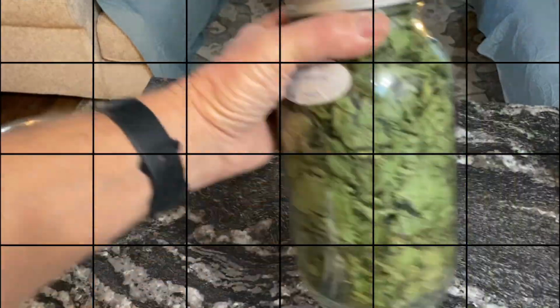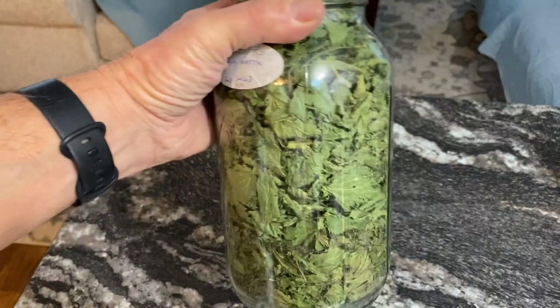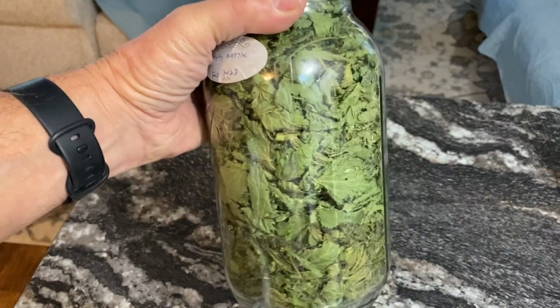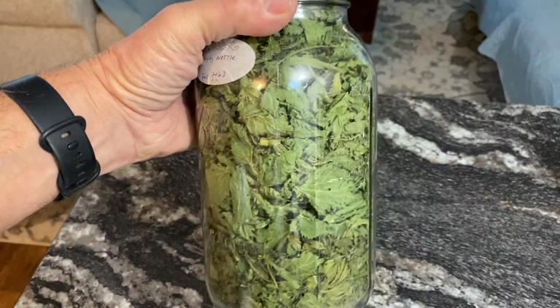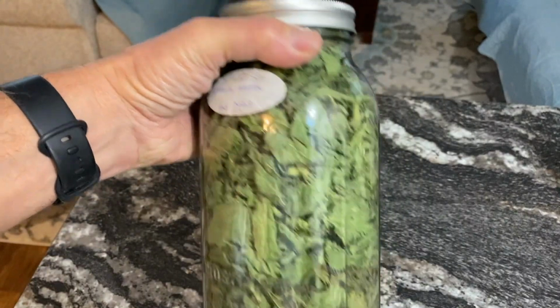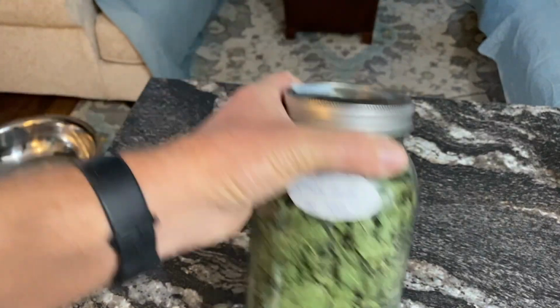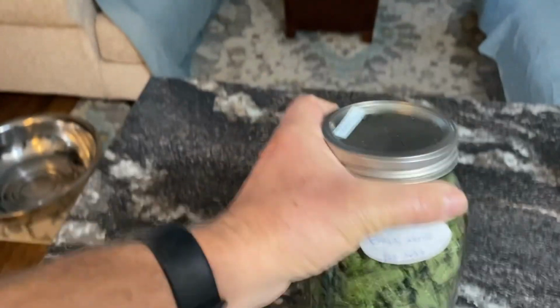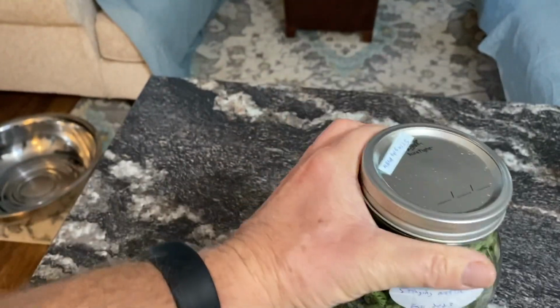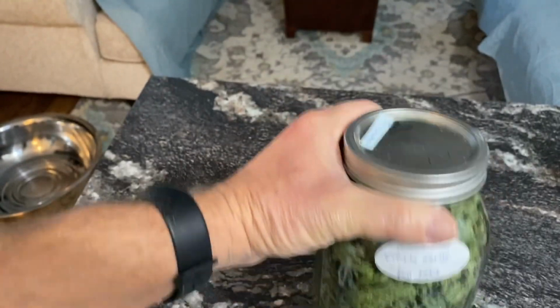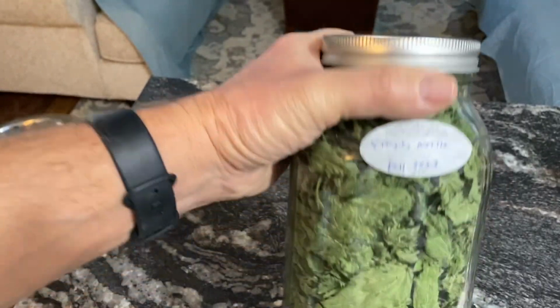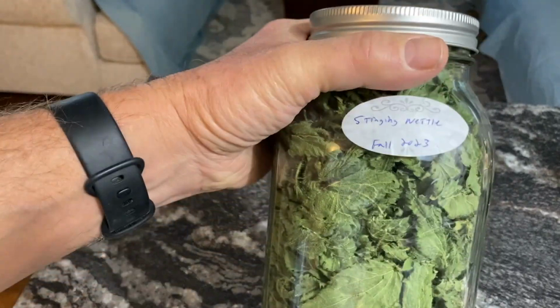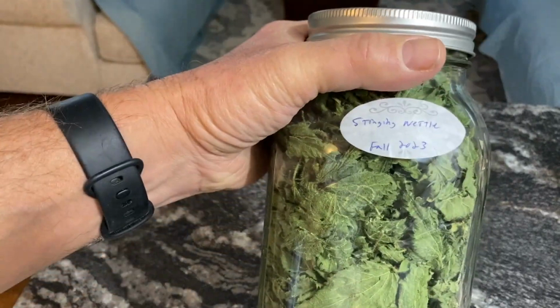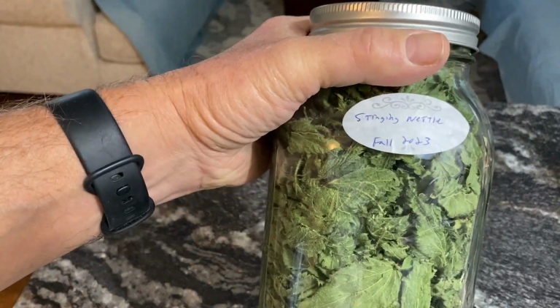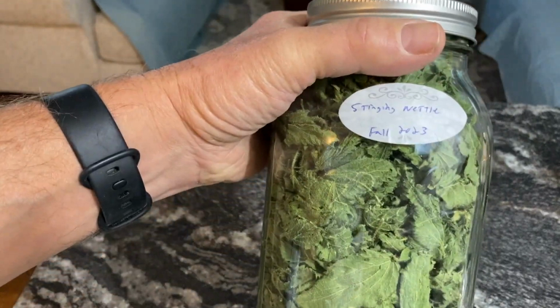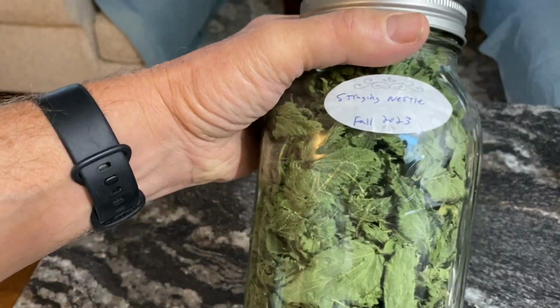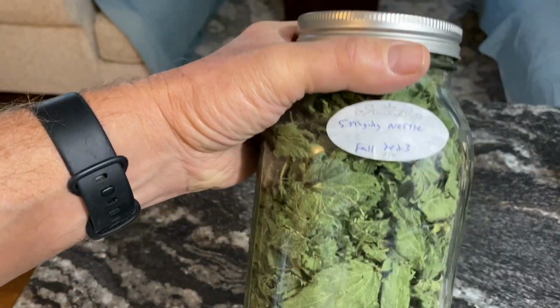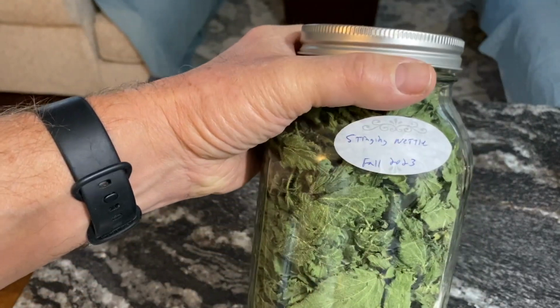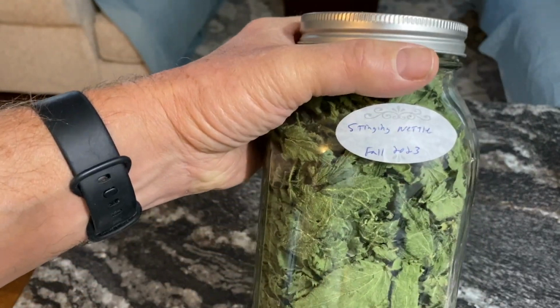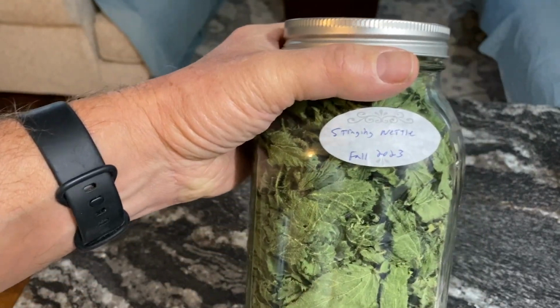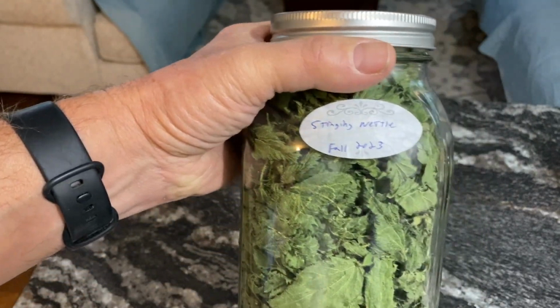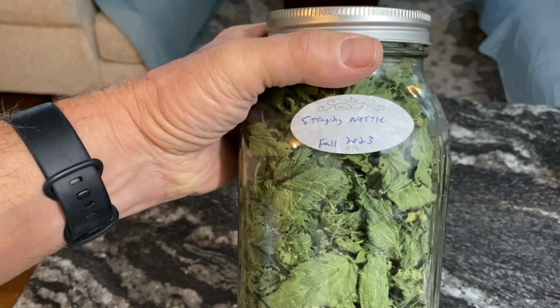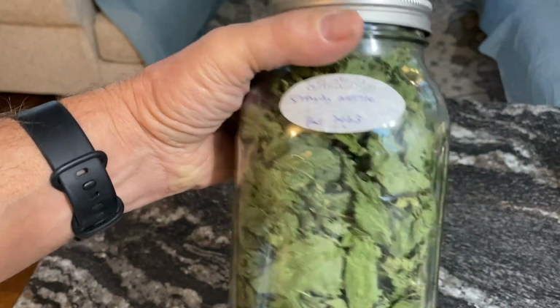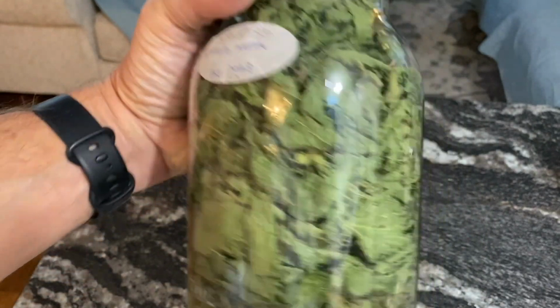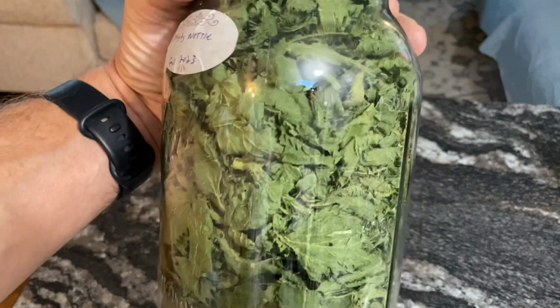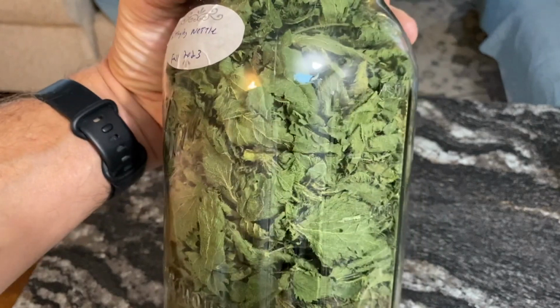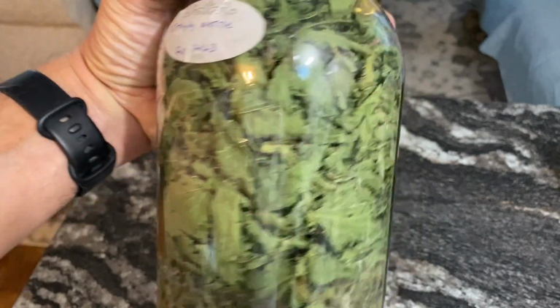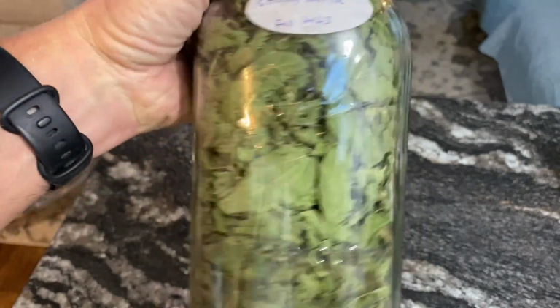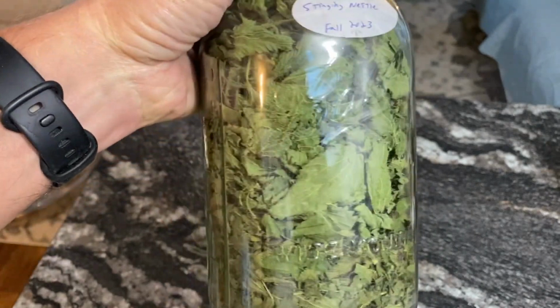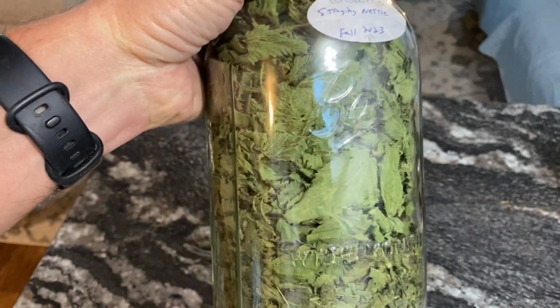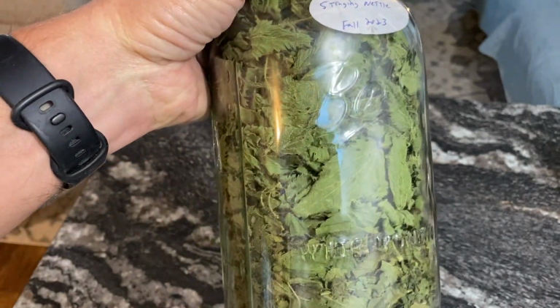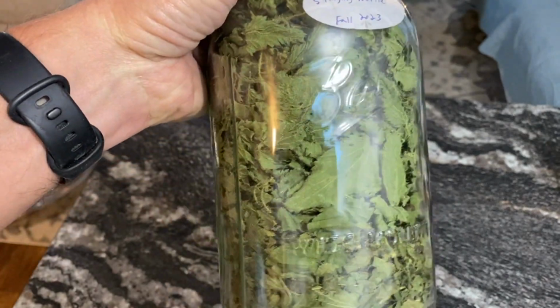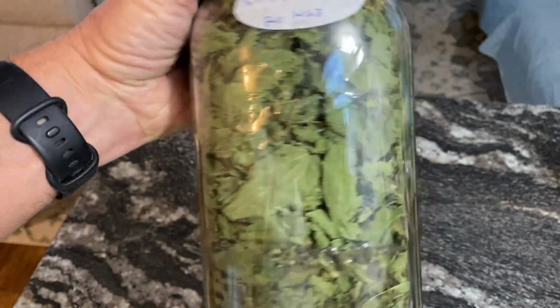So we went ahead and bottled up the stinging nettle, just added it to the other stinging nettle that we had, and we are all set for teas.